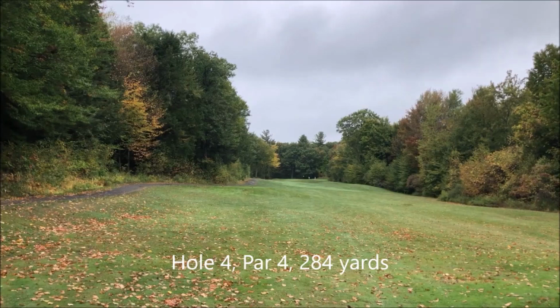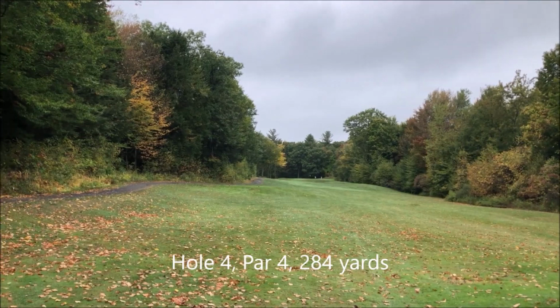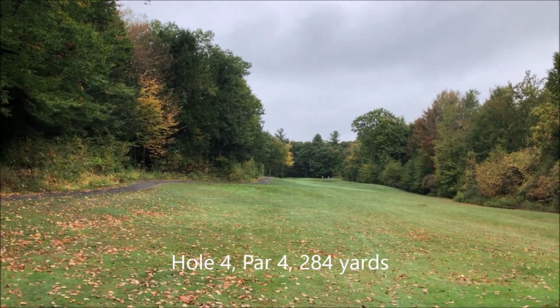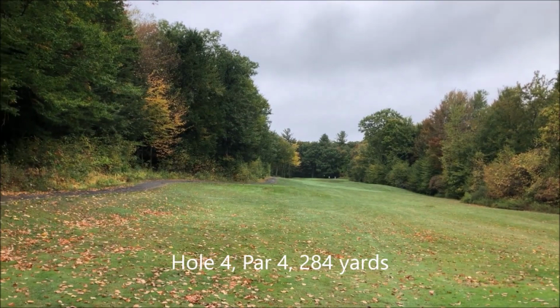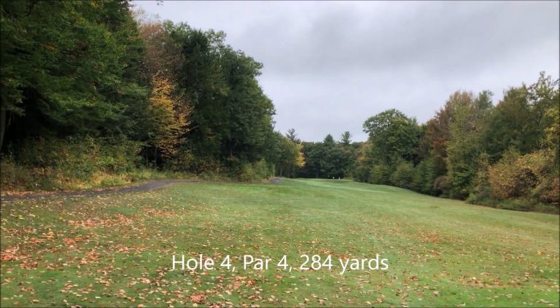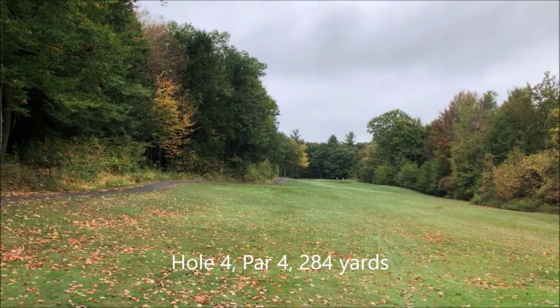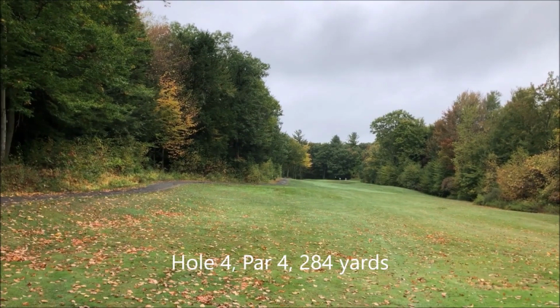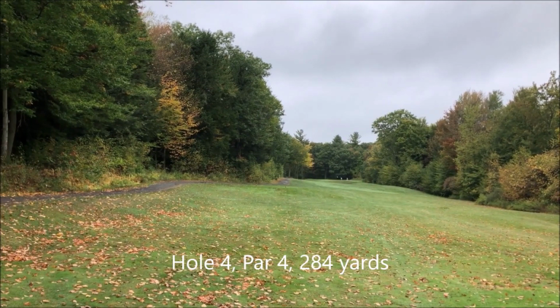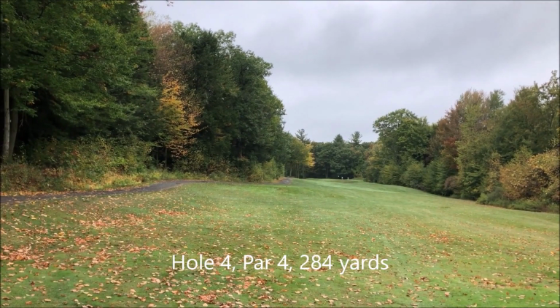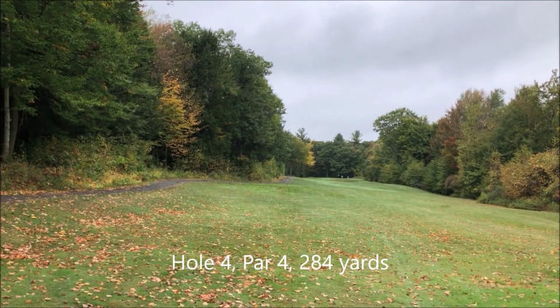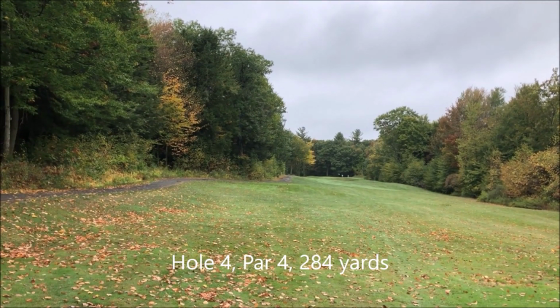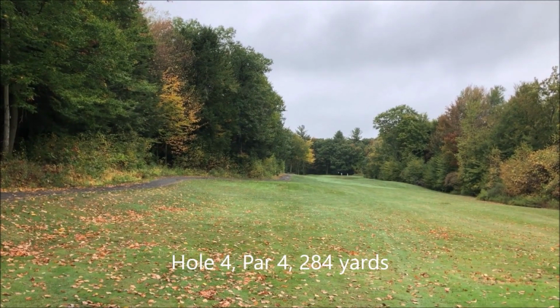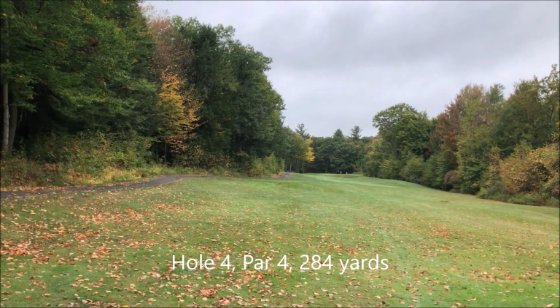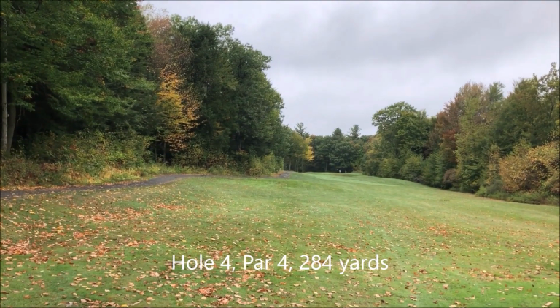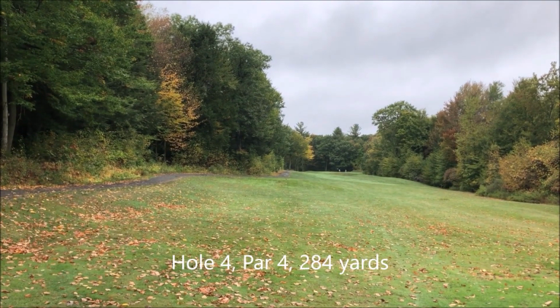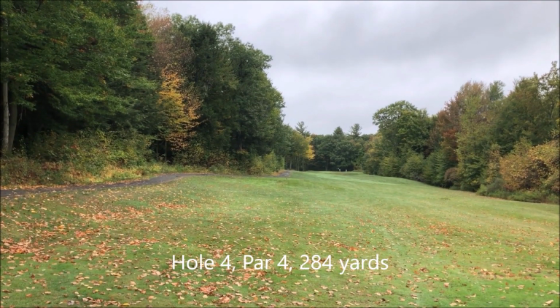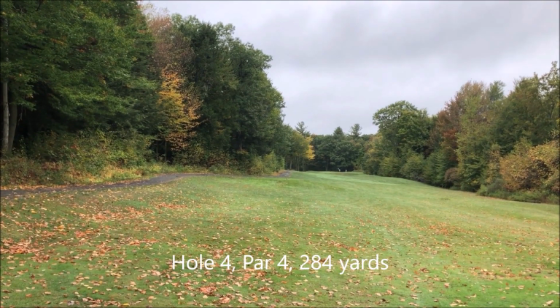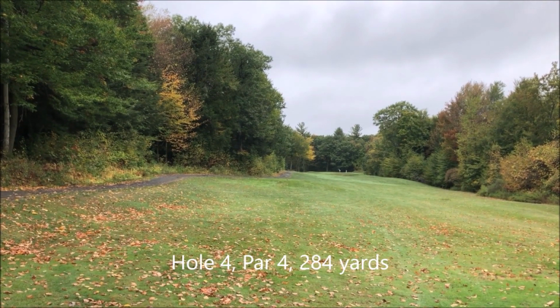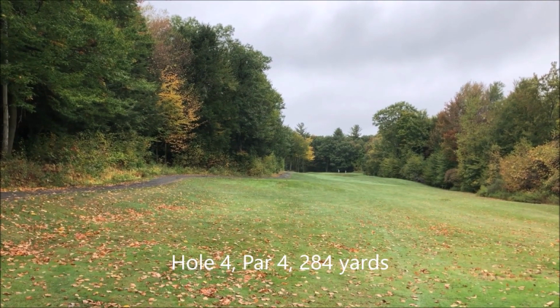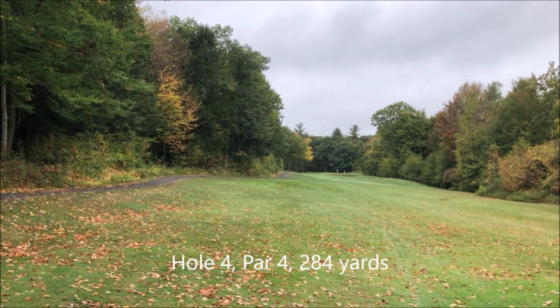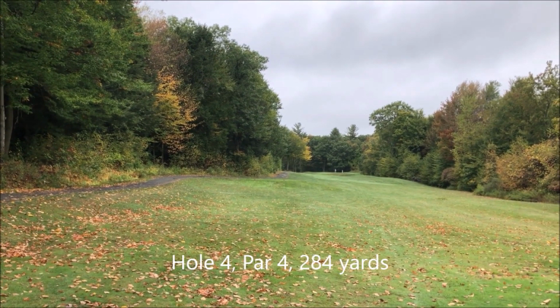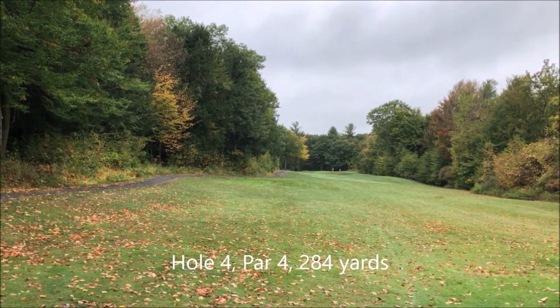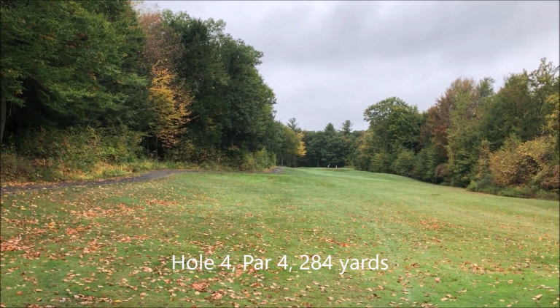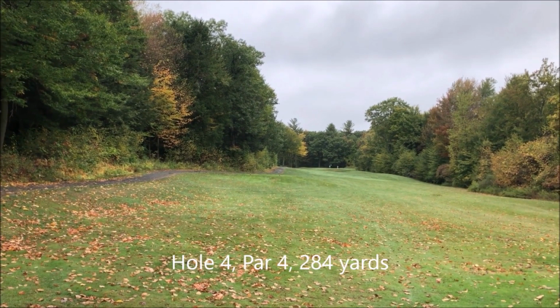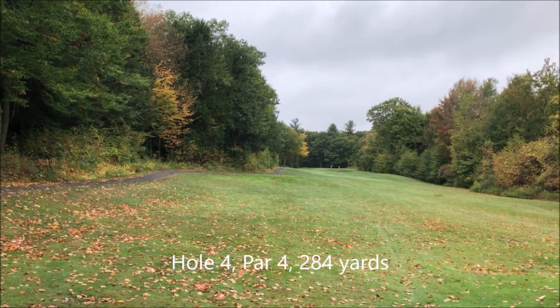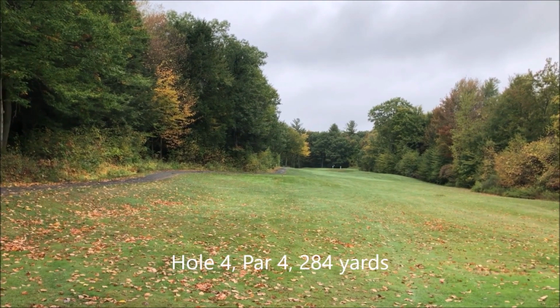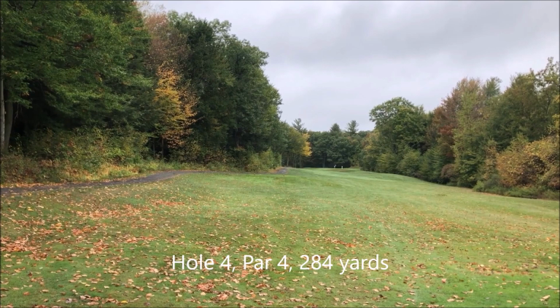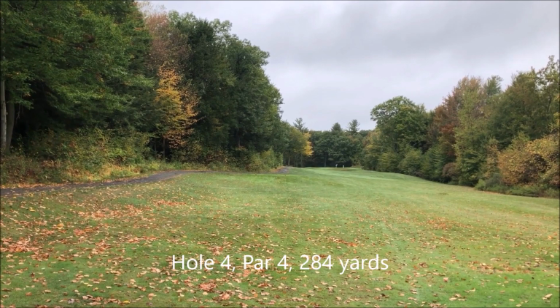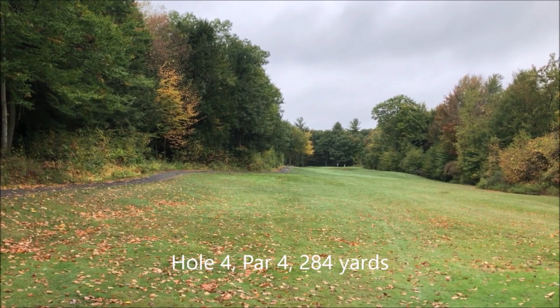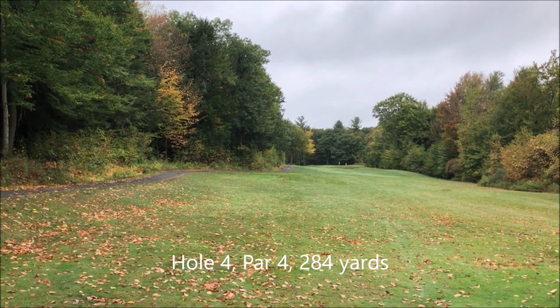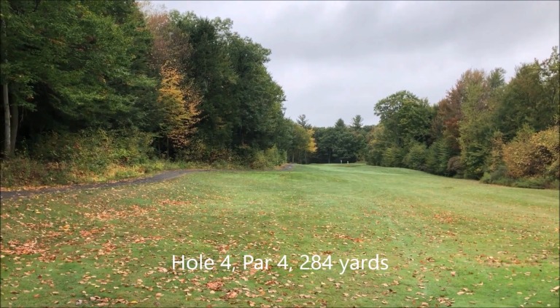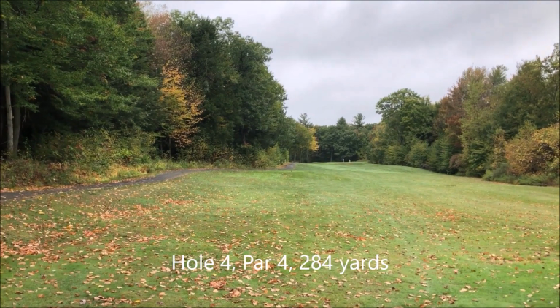This is the fourth hole. It's a par 4, 284 yards. There's a bunker up there on the right.